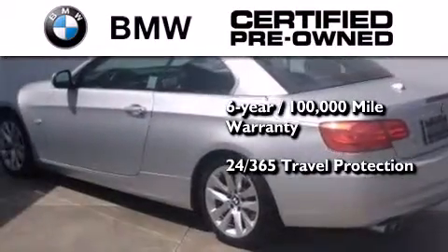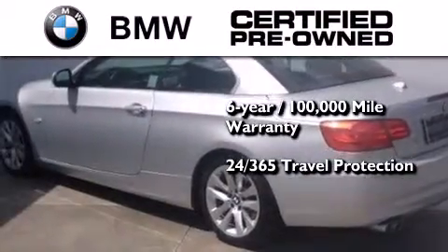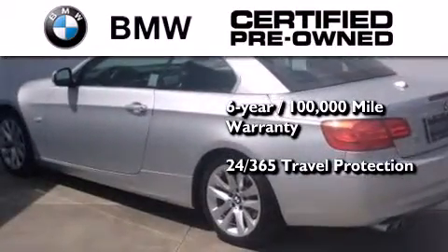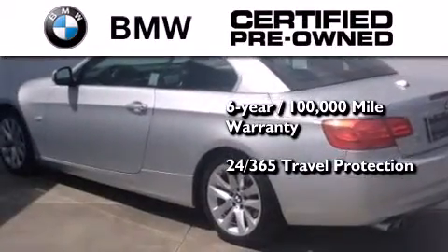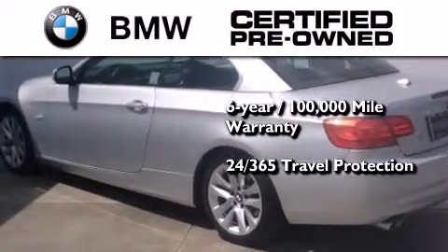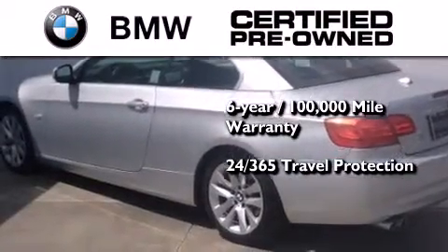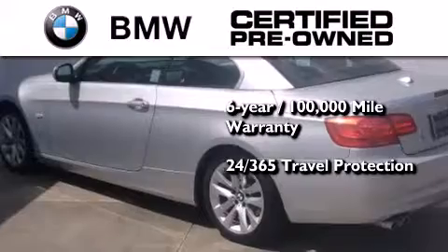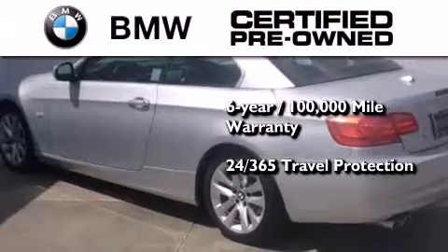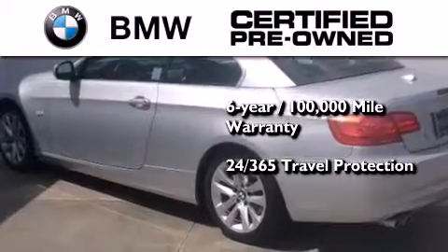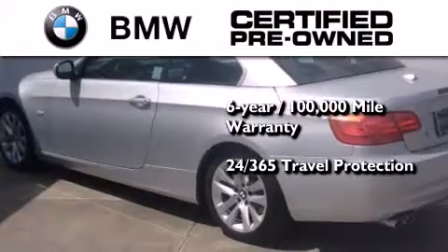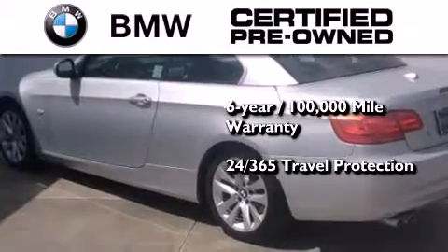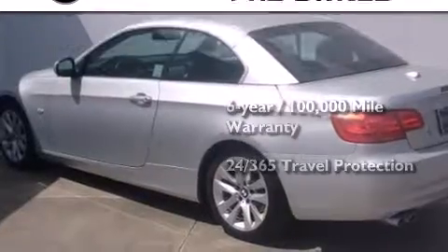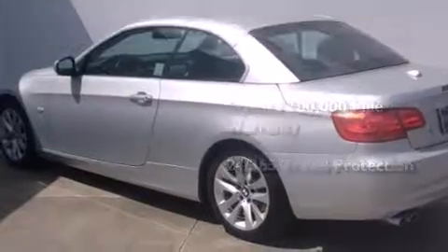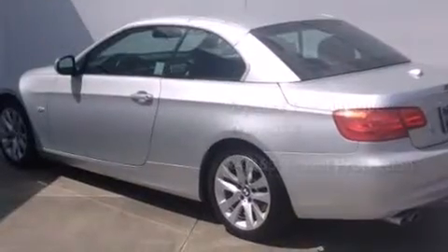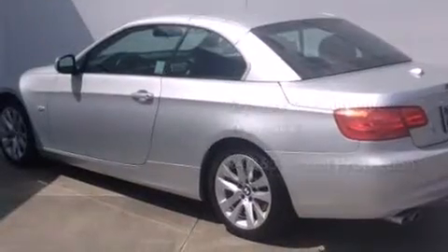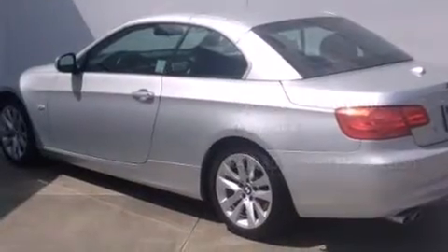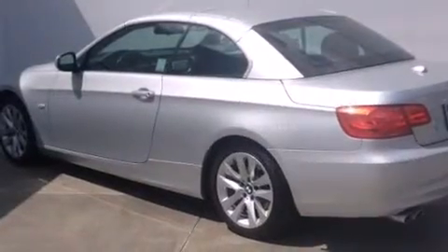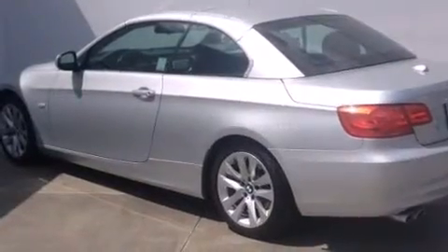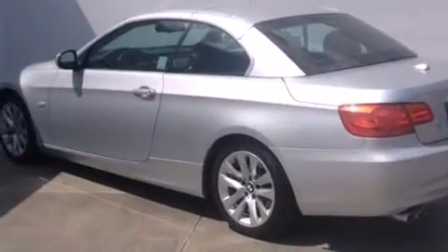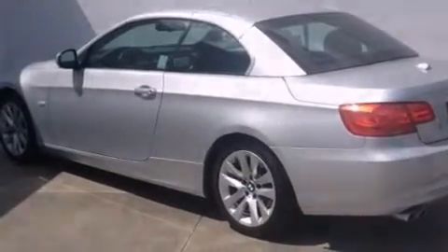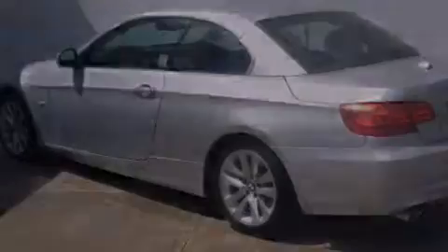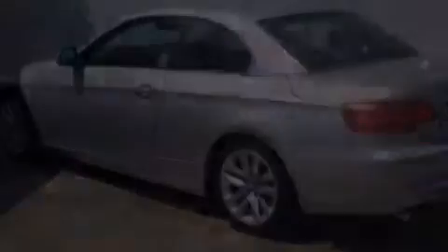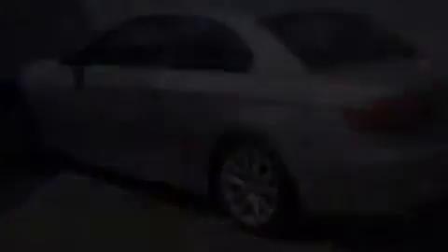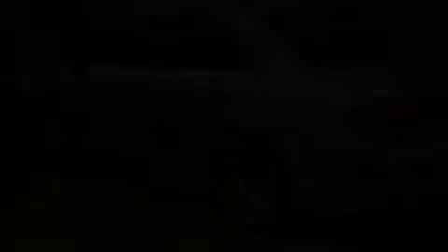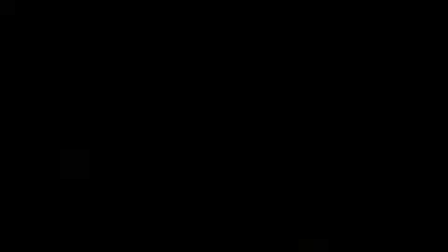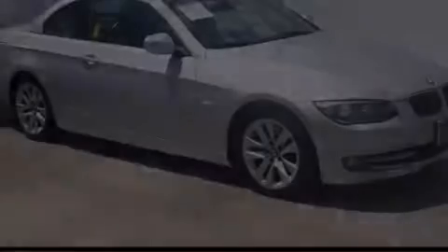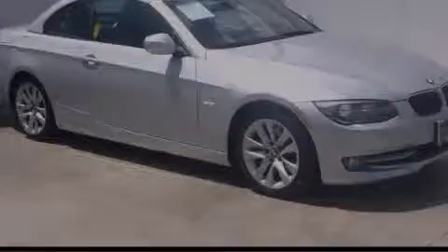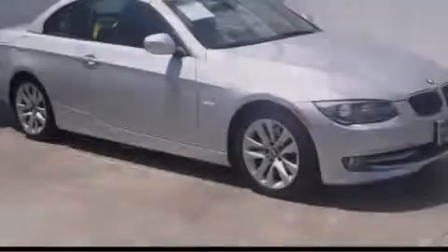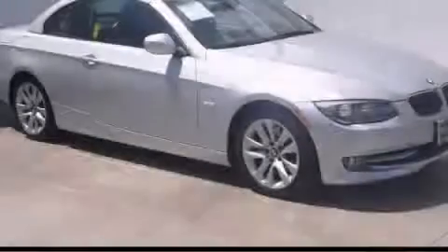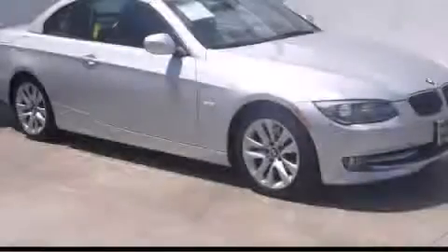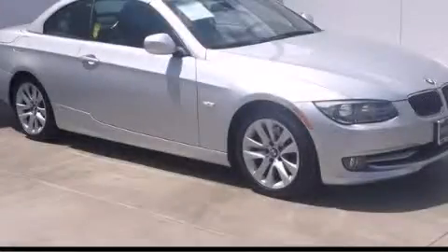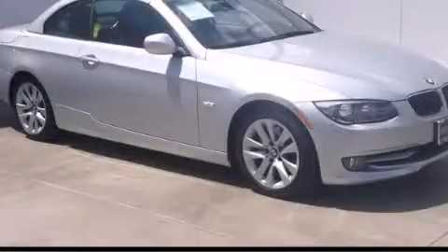Even if you're not the one driving, call now to find out how you can own this breathtaking vehicle.